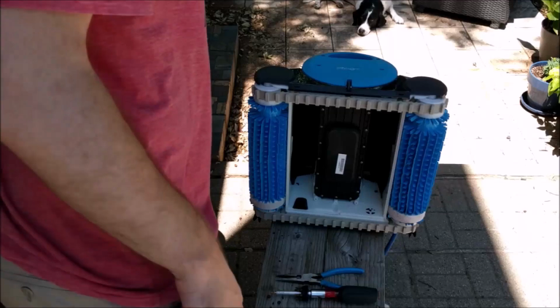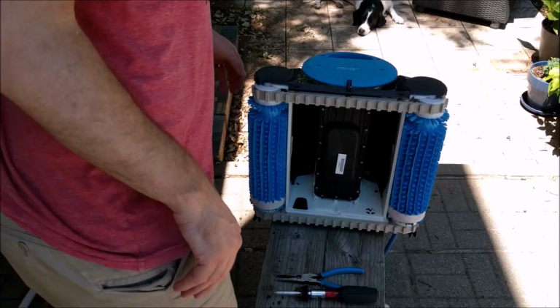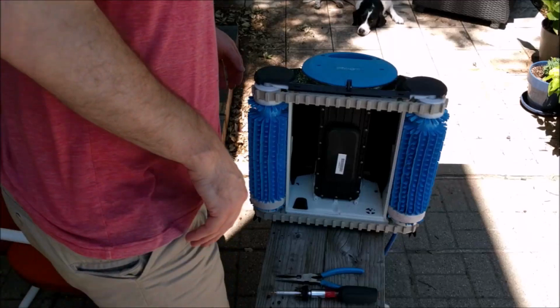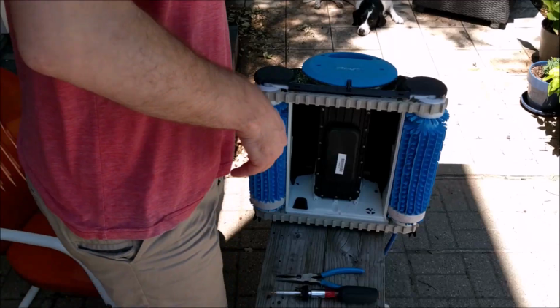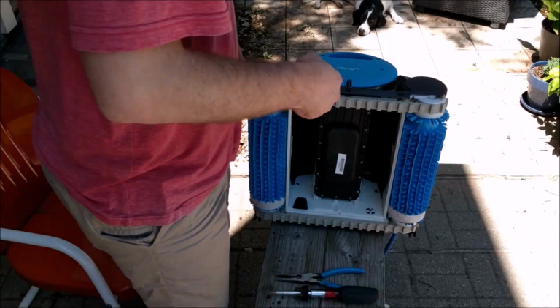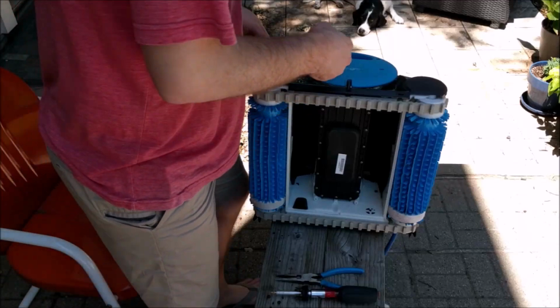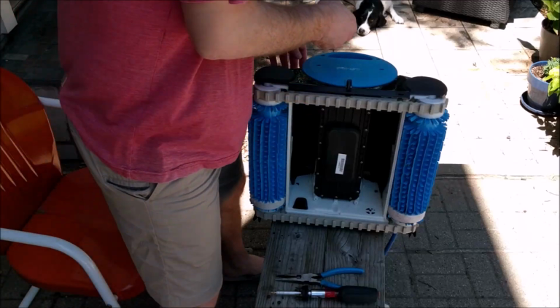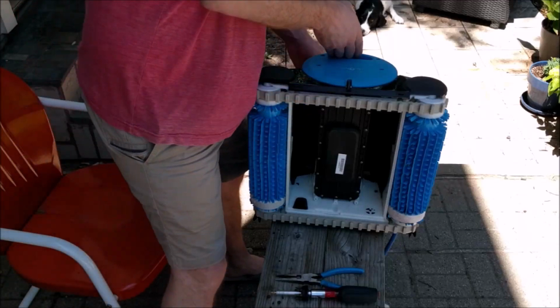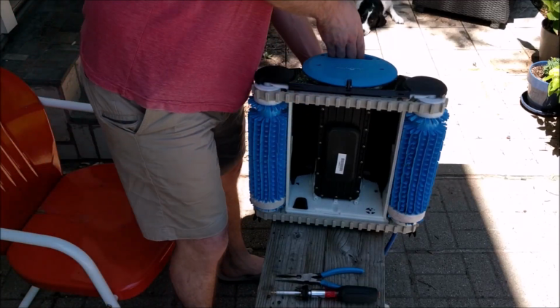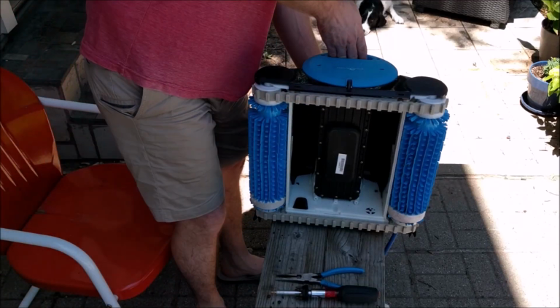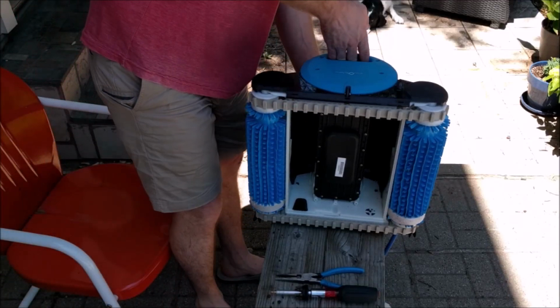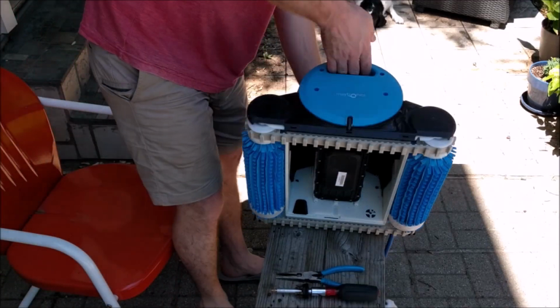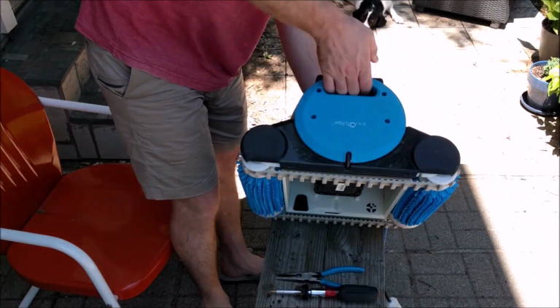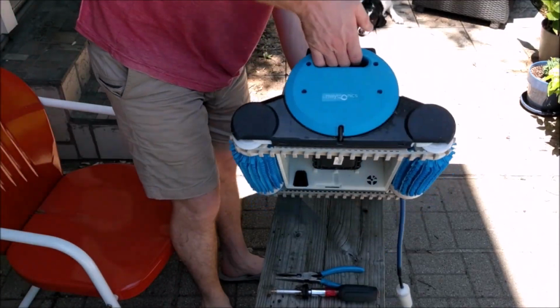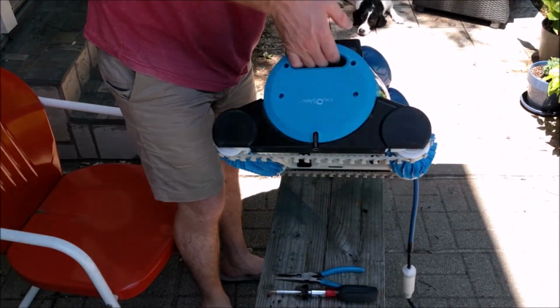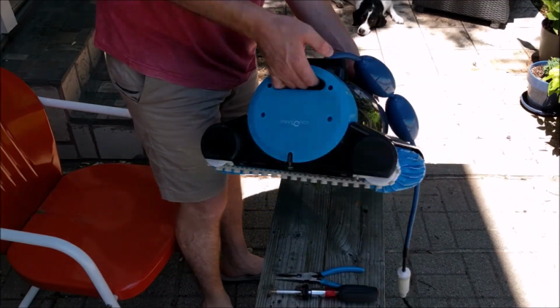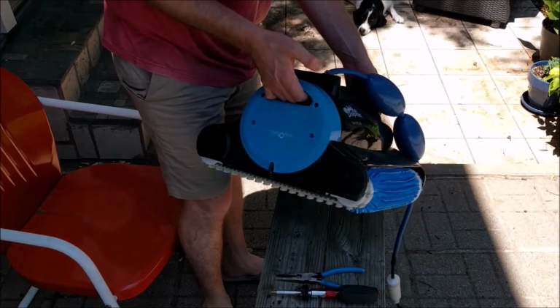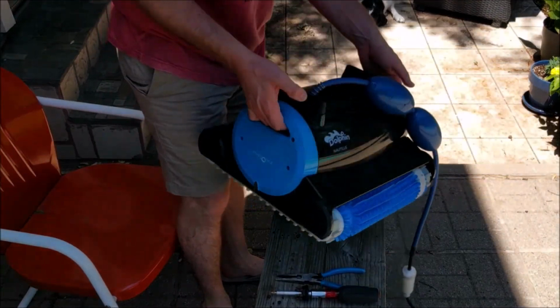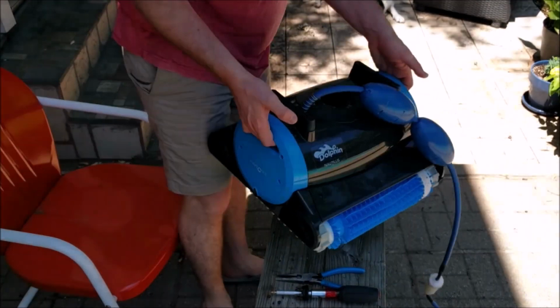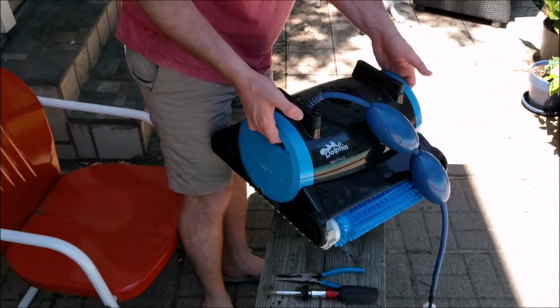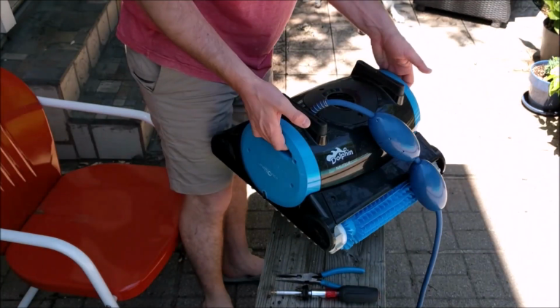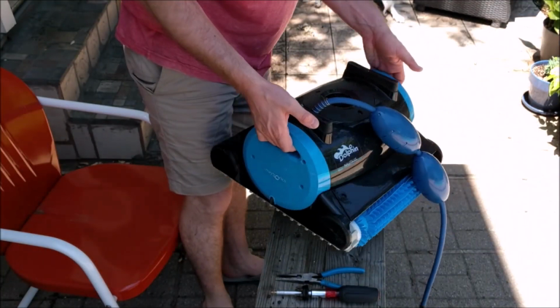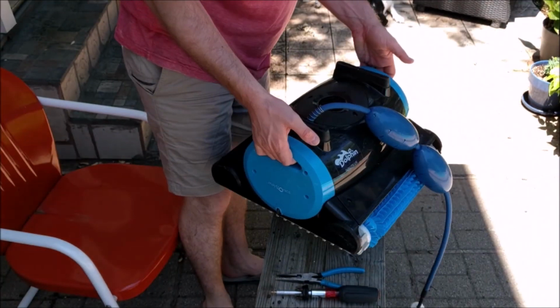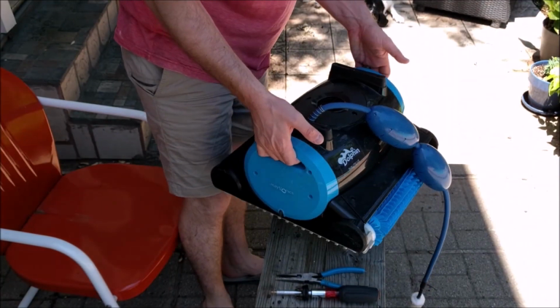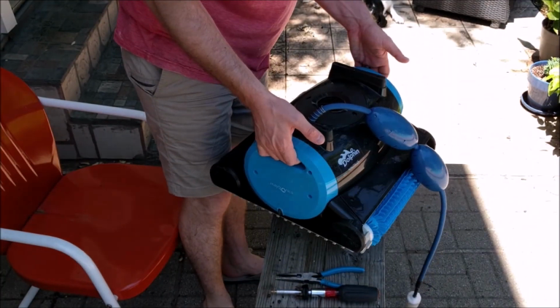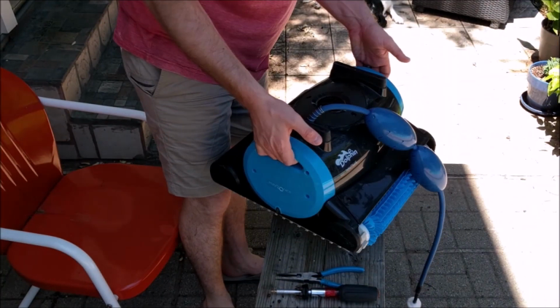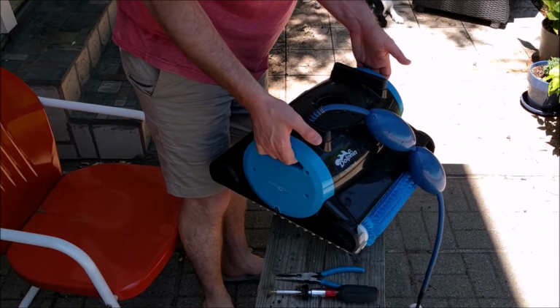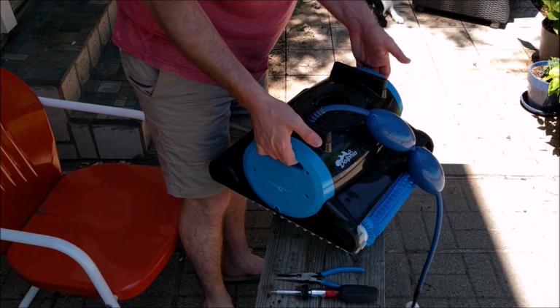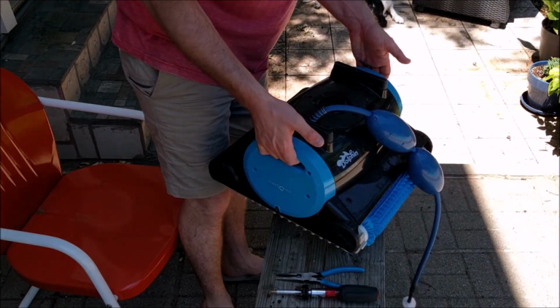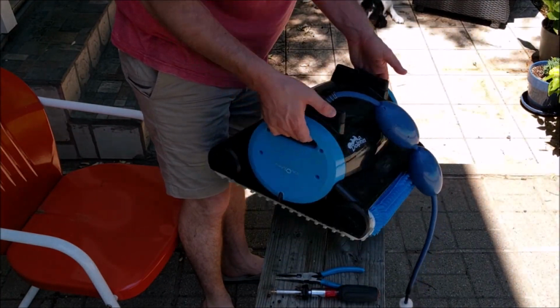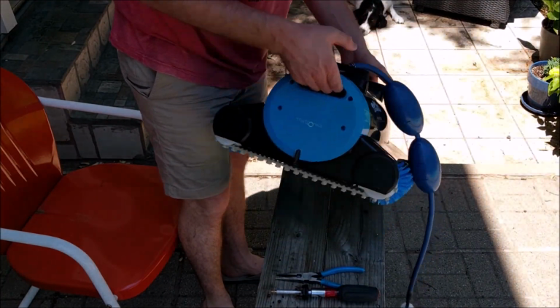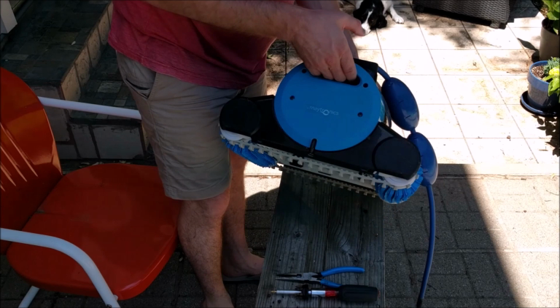So I have this Maytronics robot here. This is the Dolphin Nautilus. It's a pretty popular model.